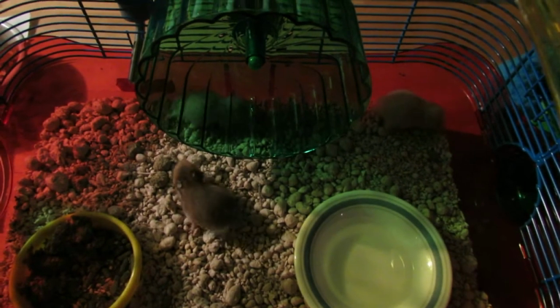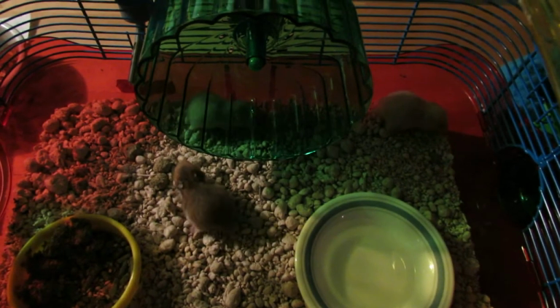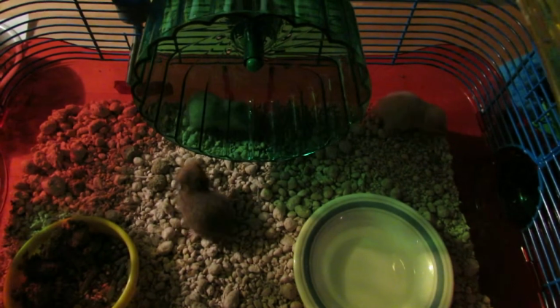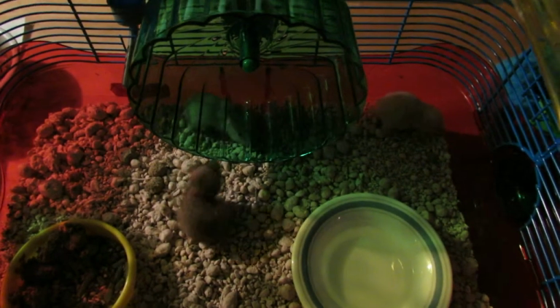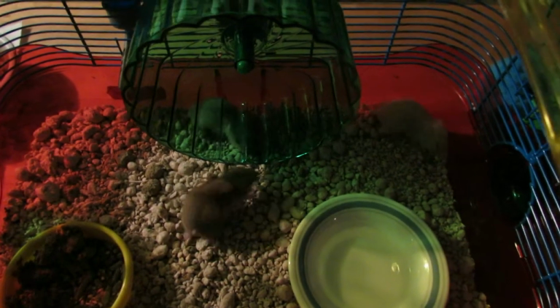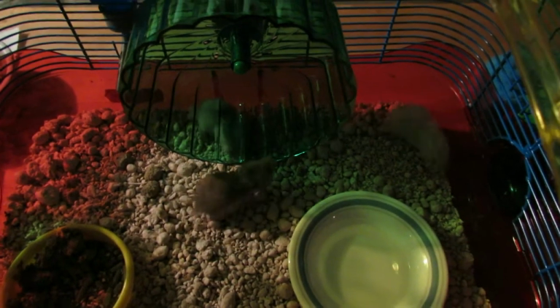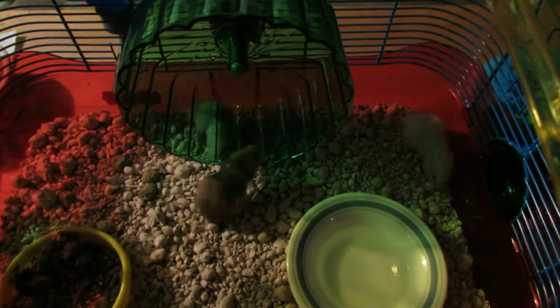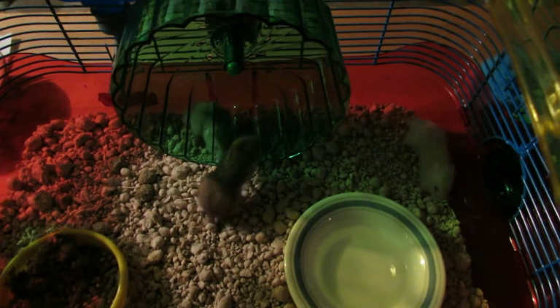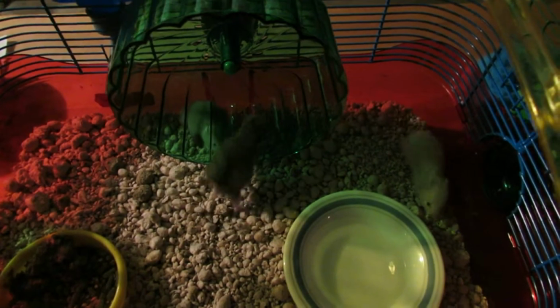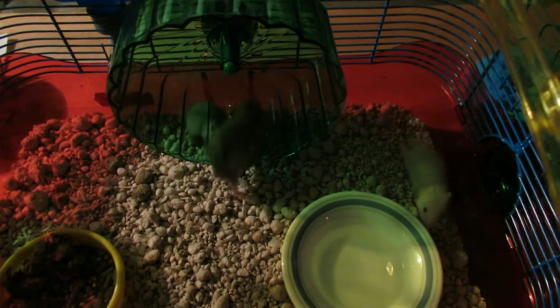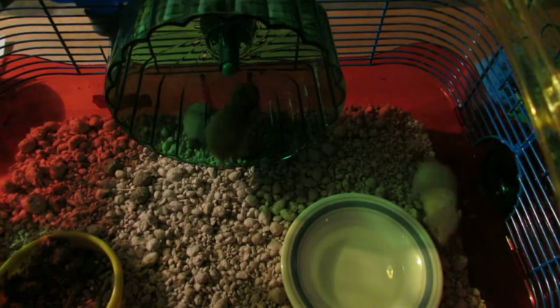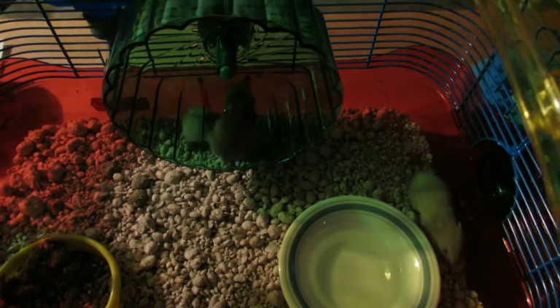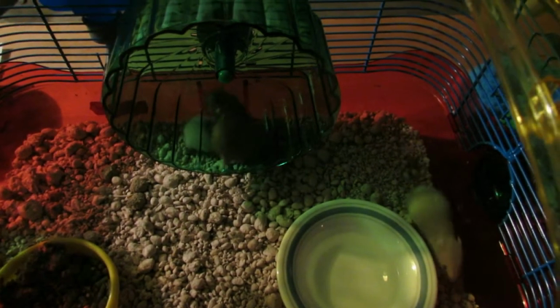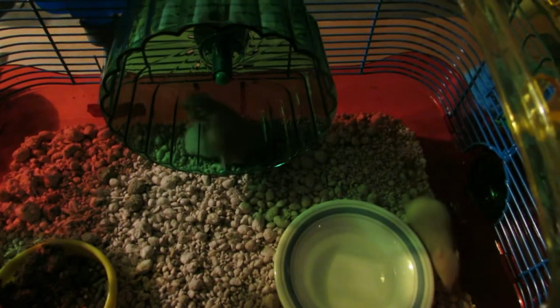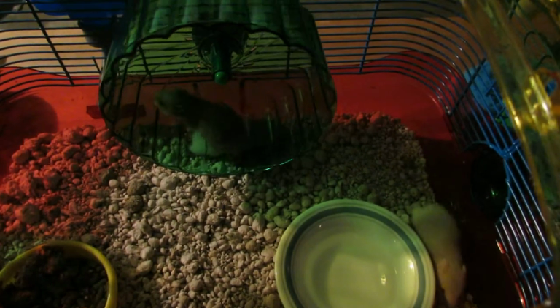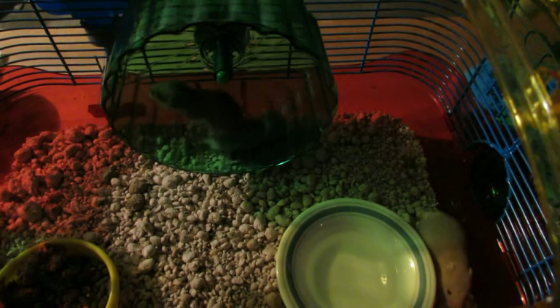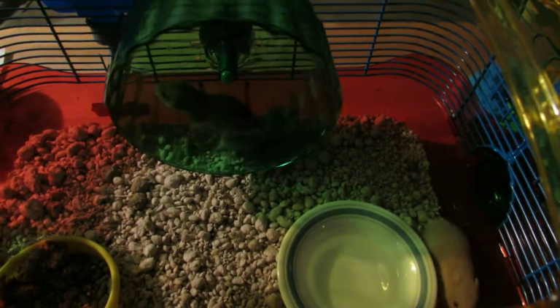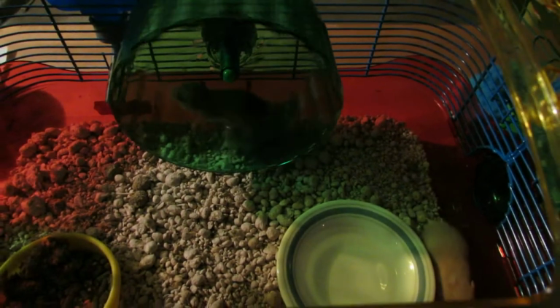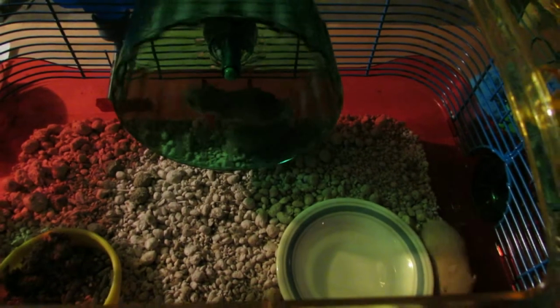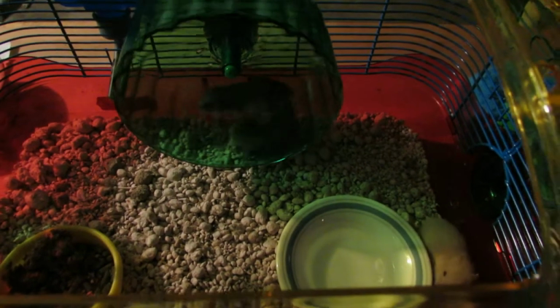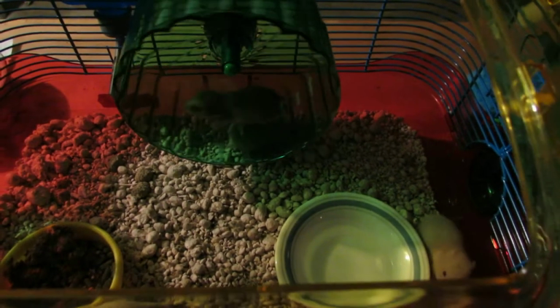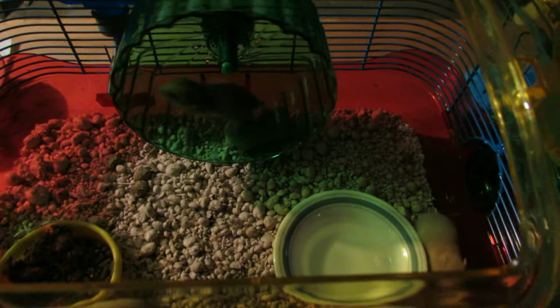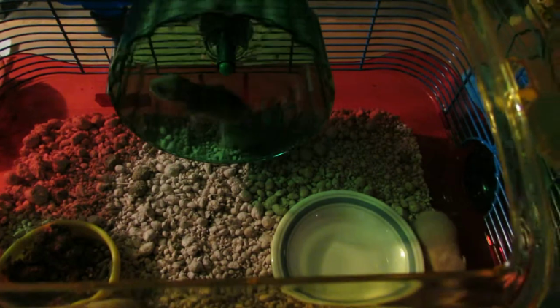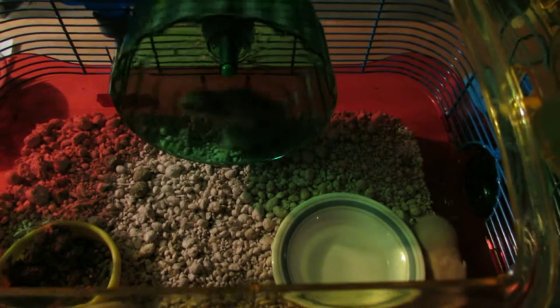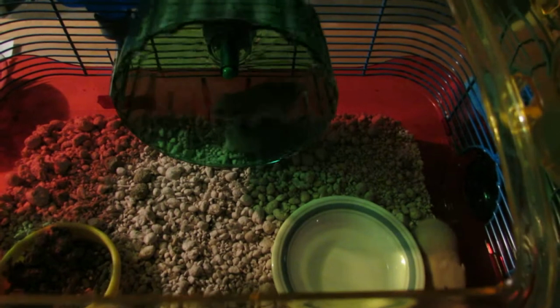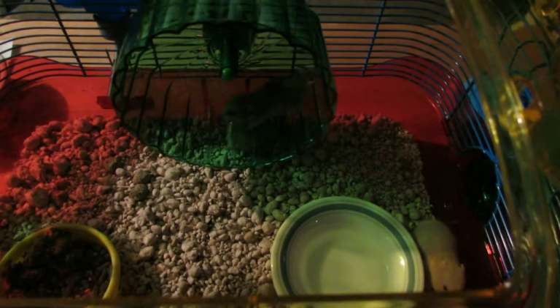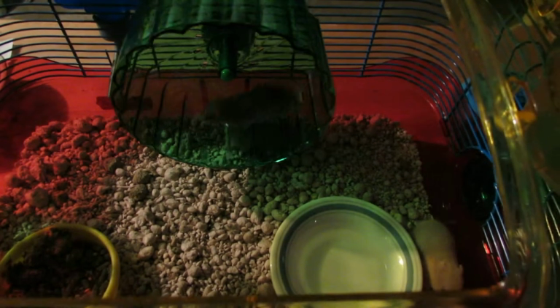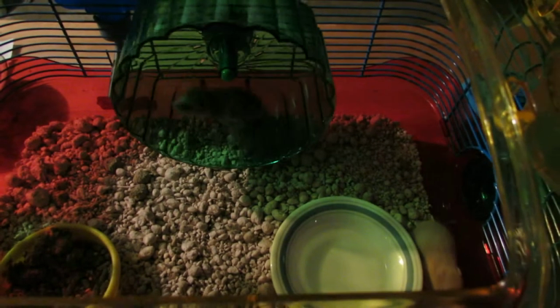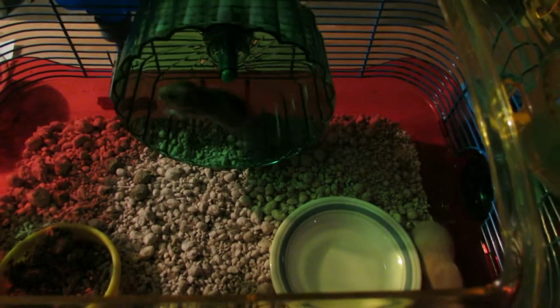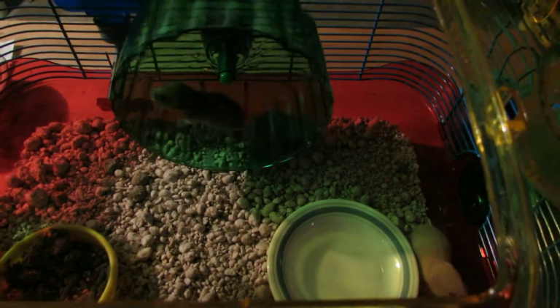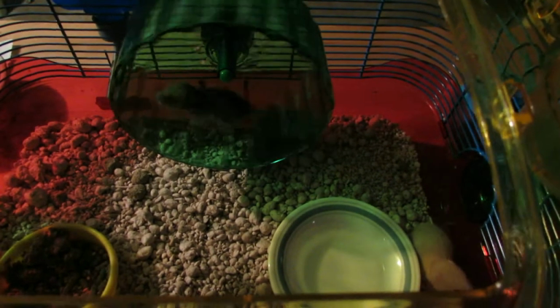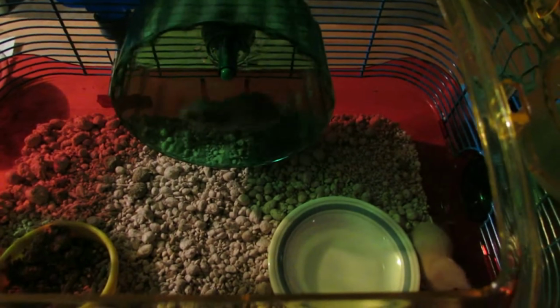PetFinder, hi! We have something a little different for you here at the Clifton Animal Shelter.